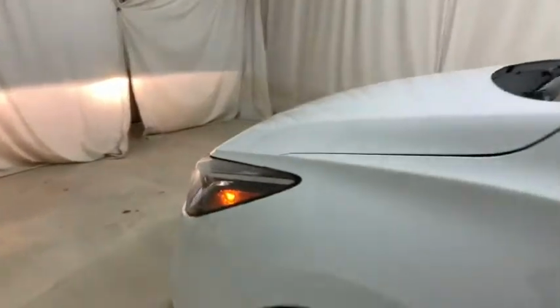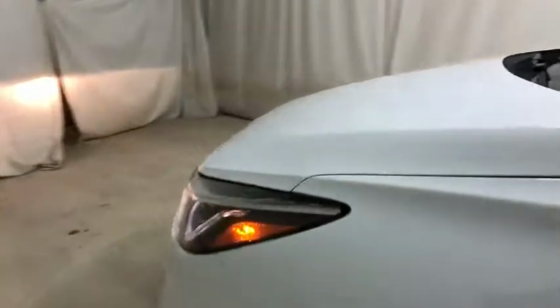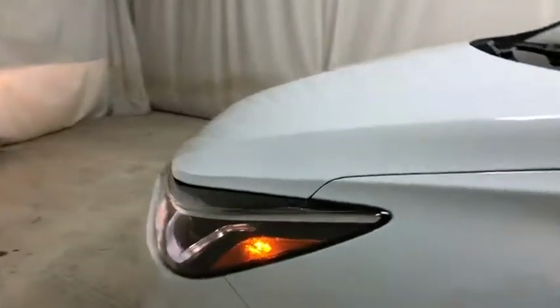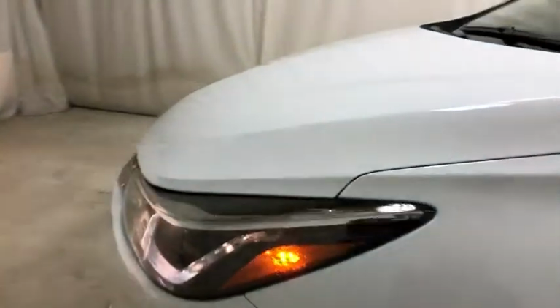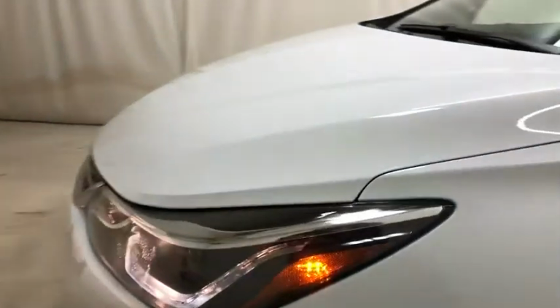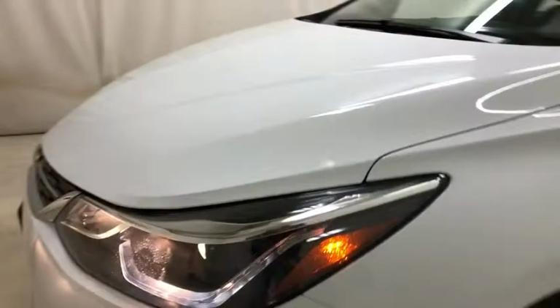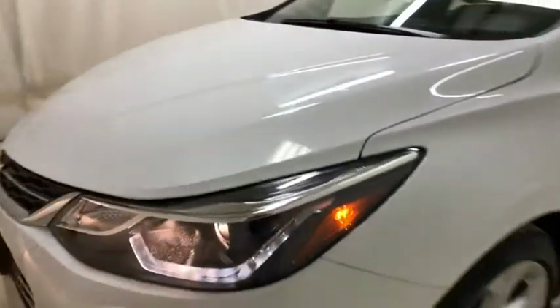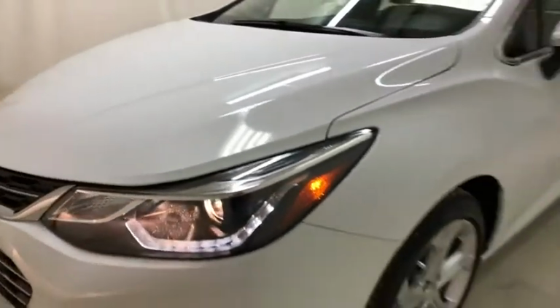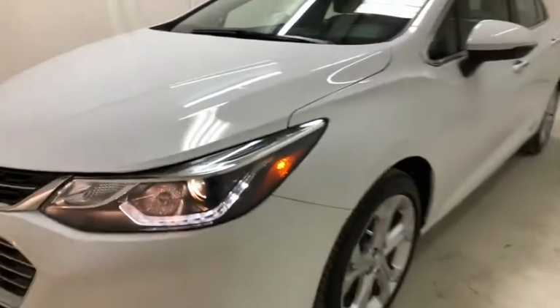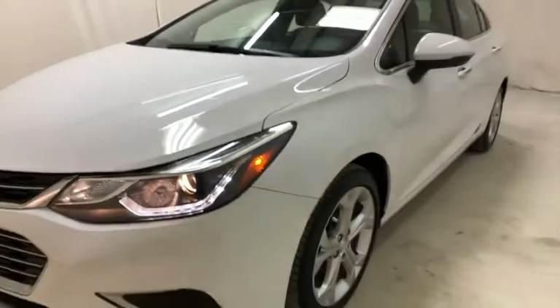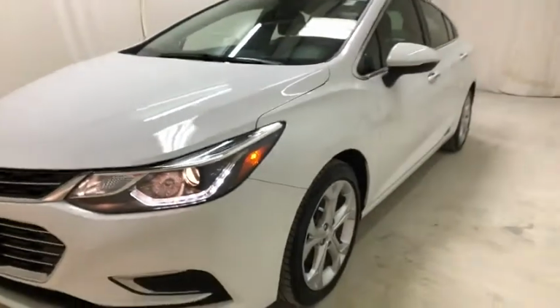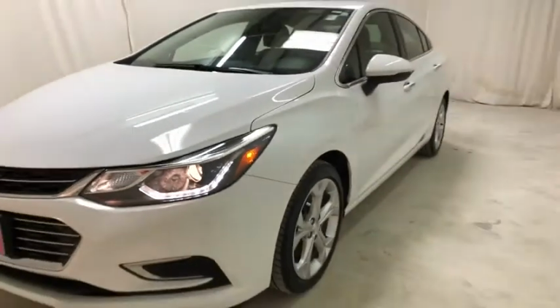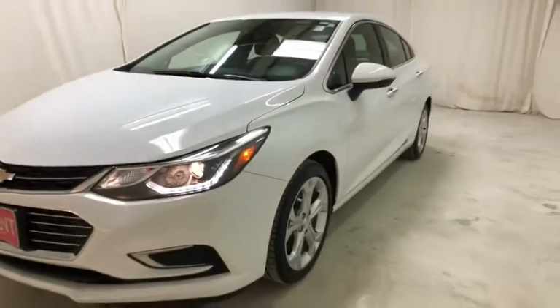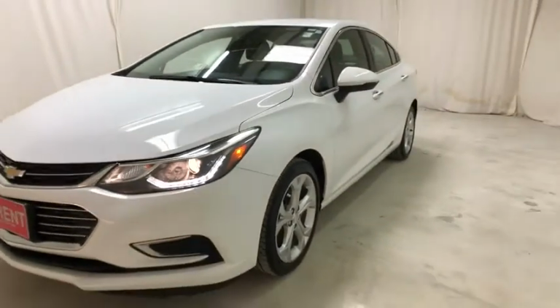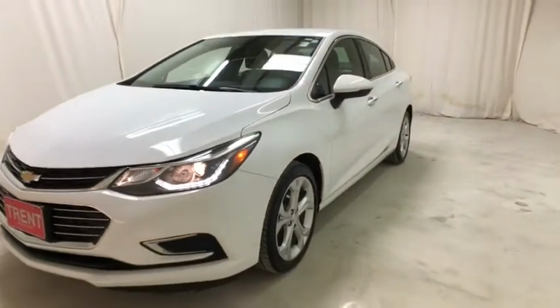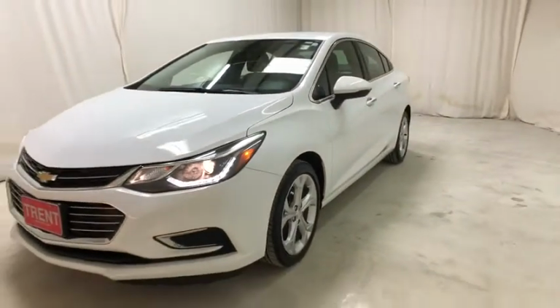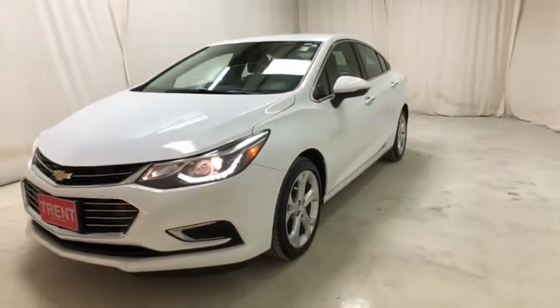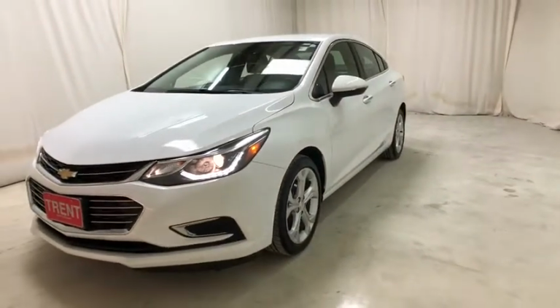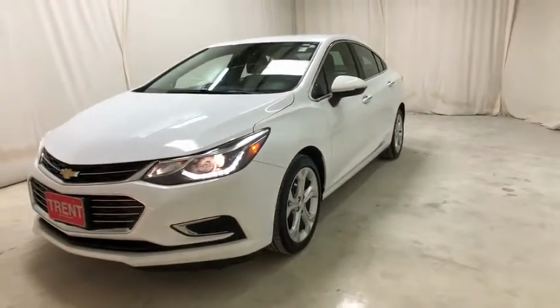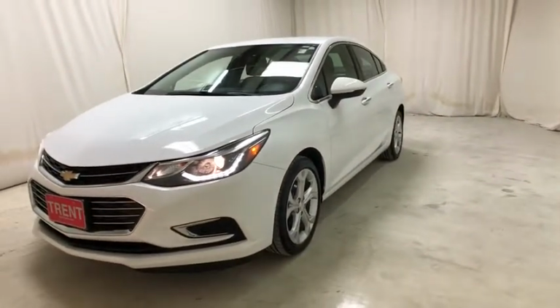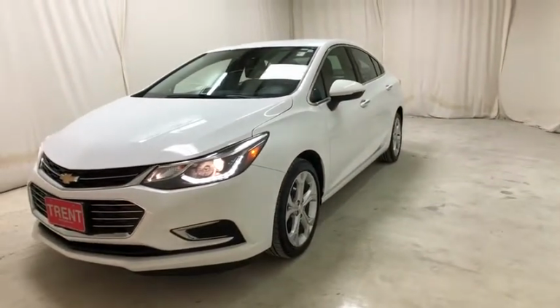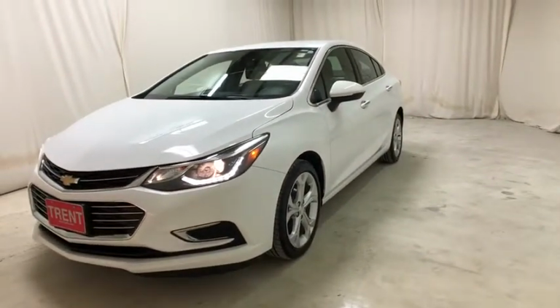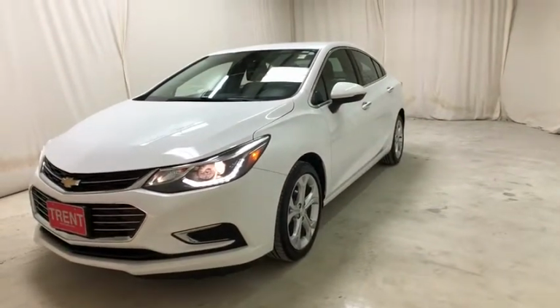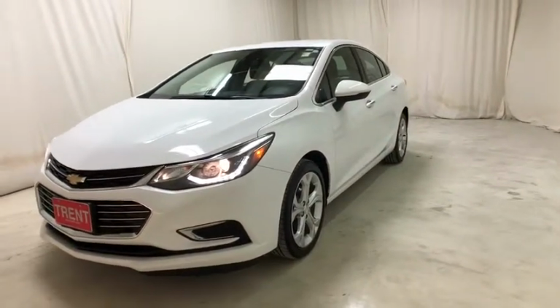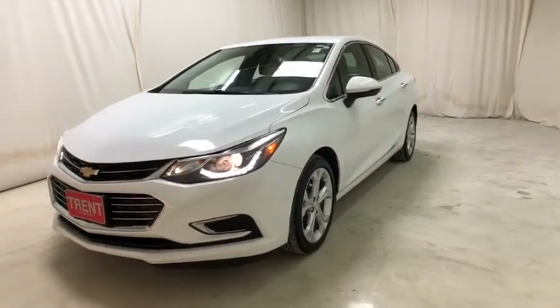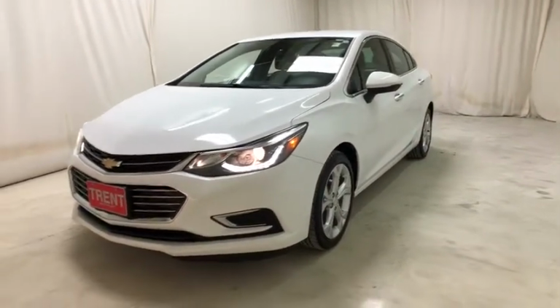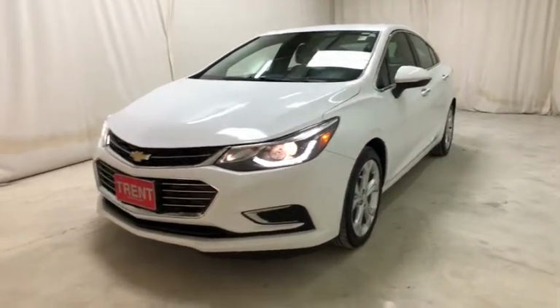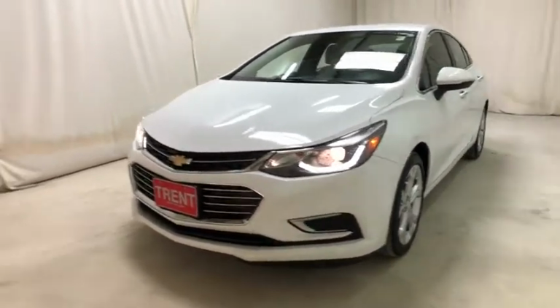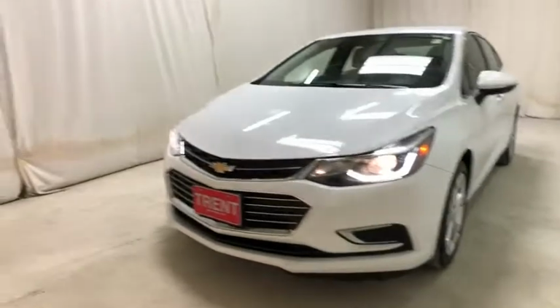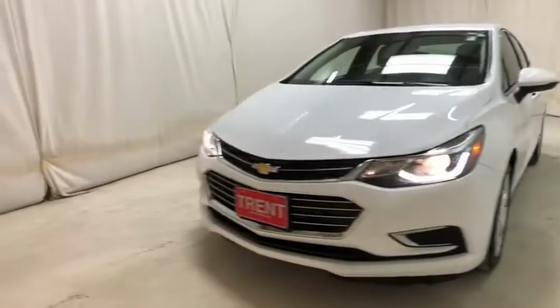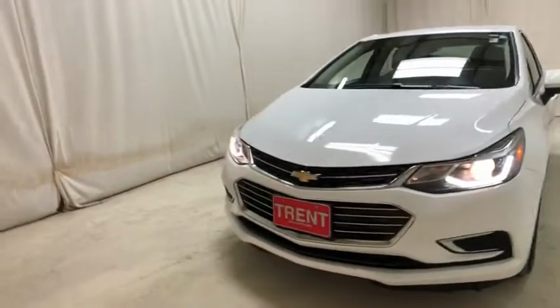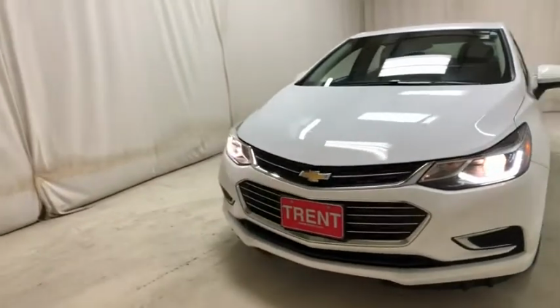Aluminum wheels. Front wheel drive. Rear defrost. If you like it online, you'll love it in your driveway. Take it for a spin today.